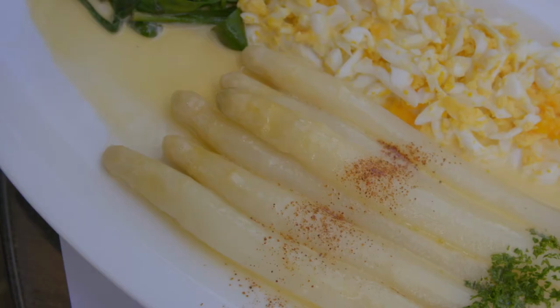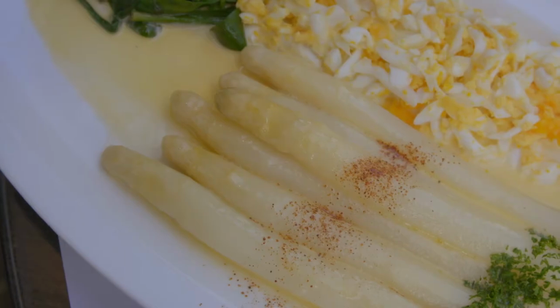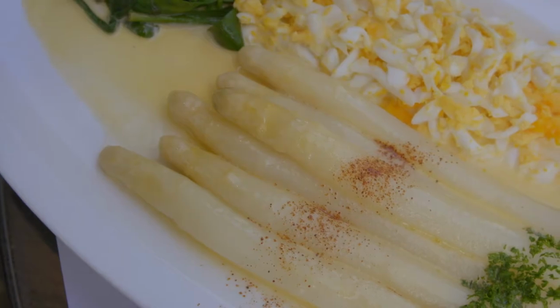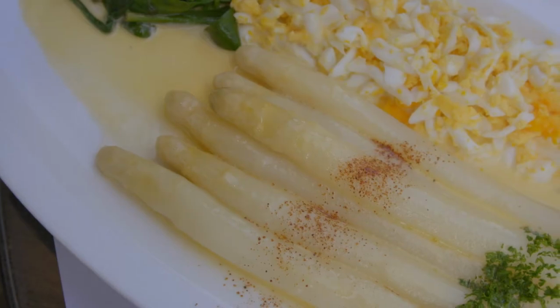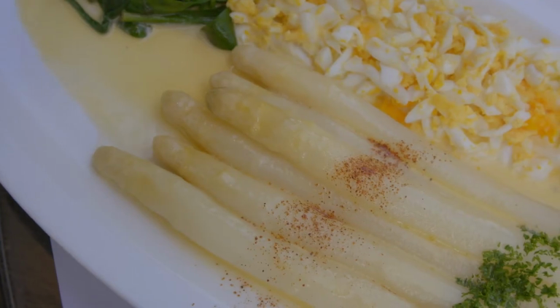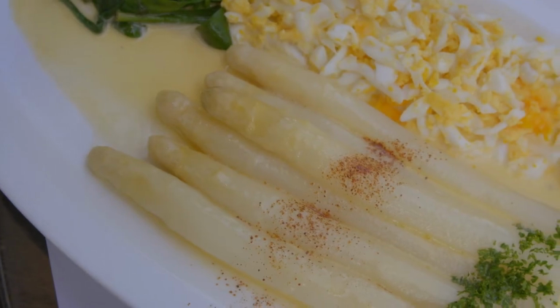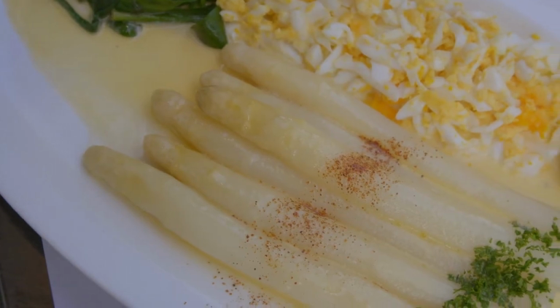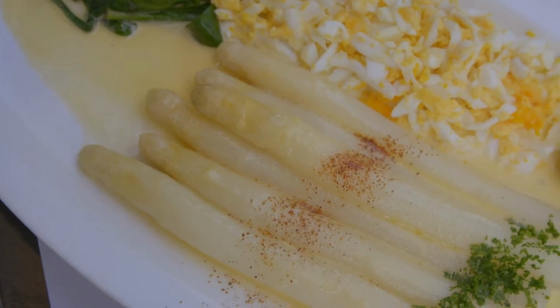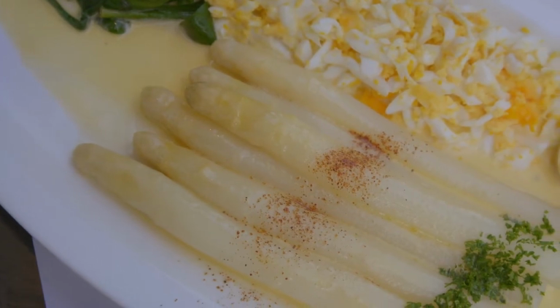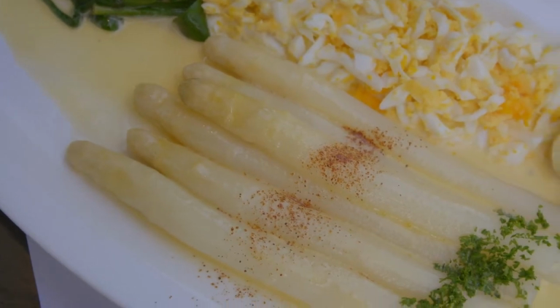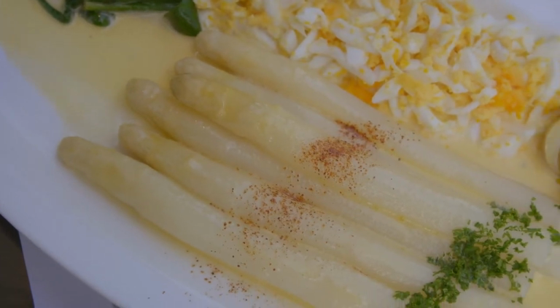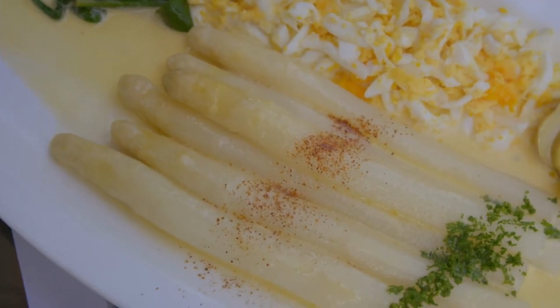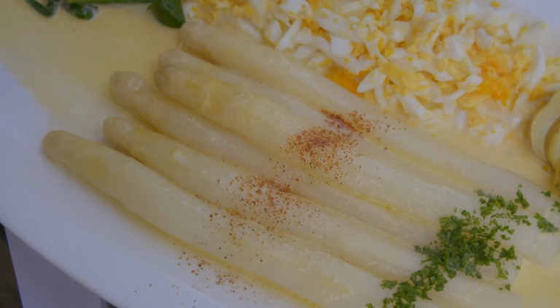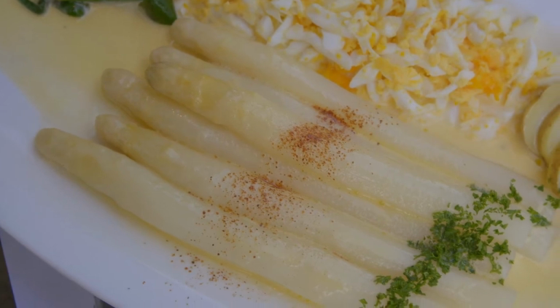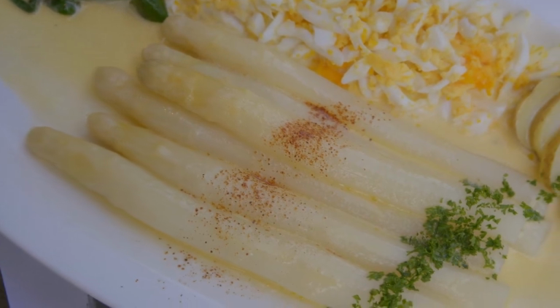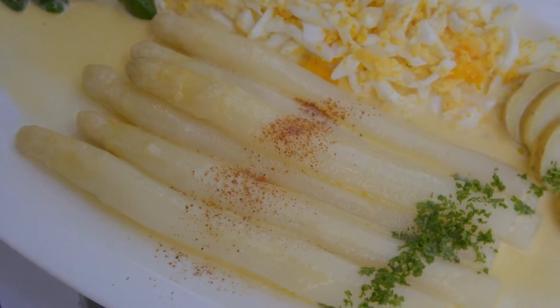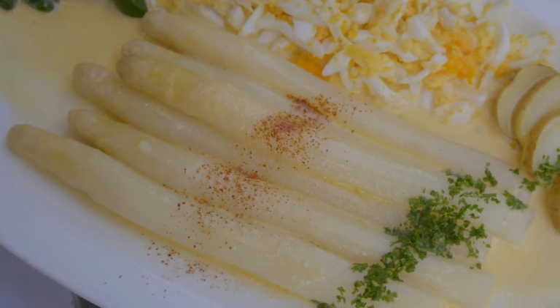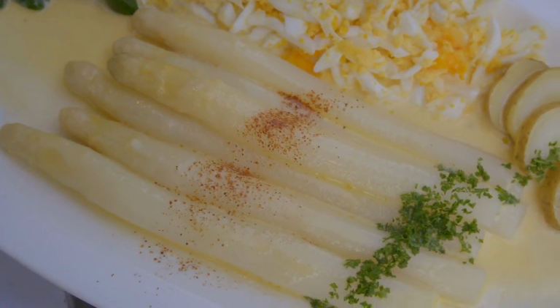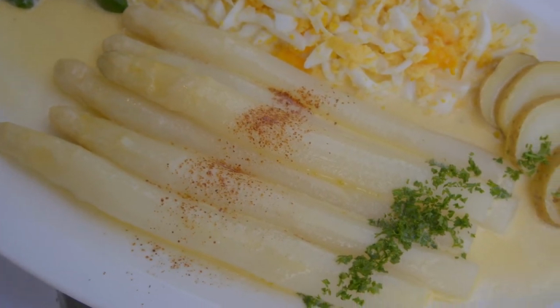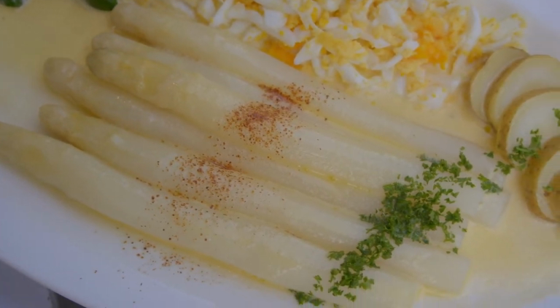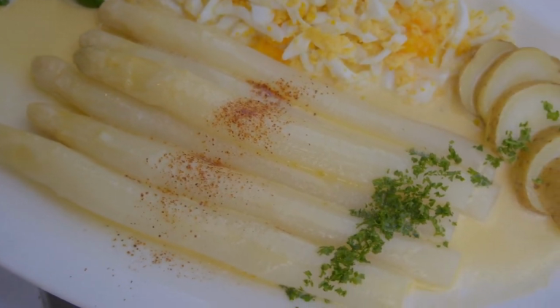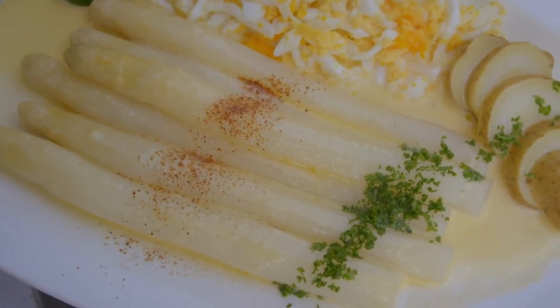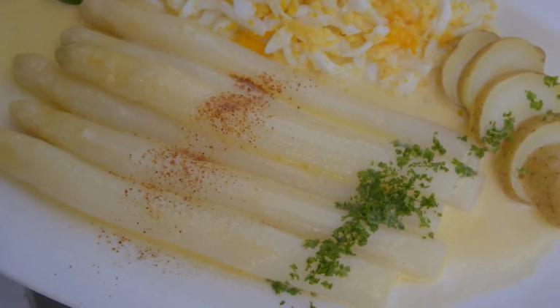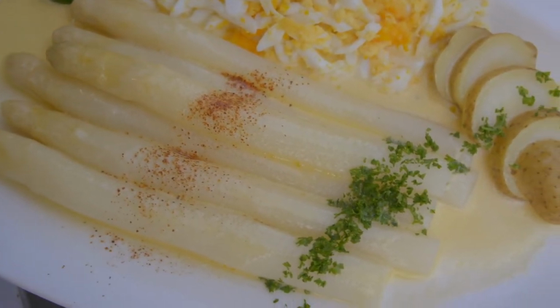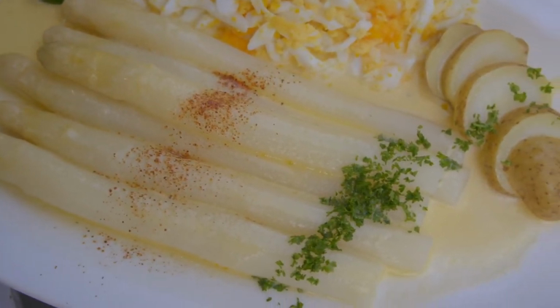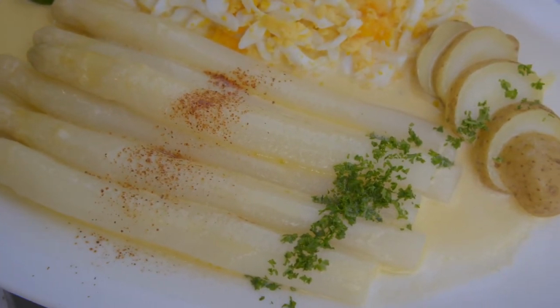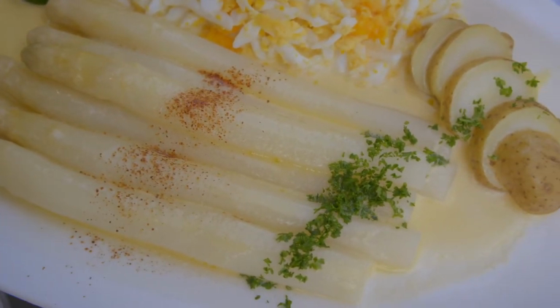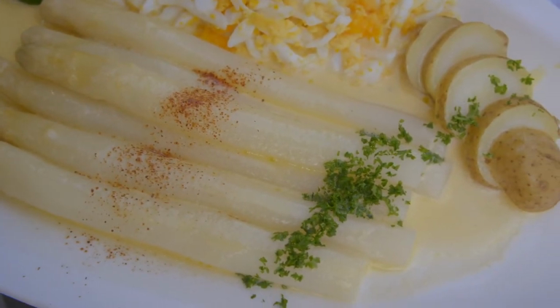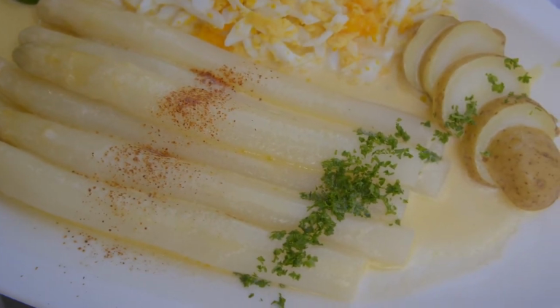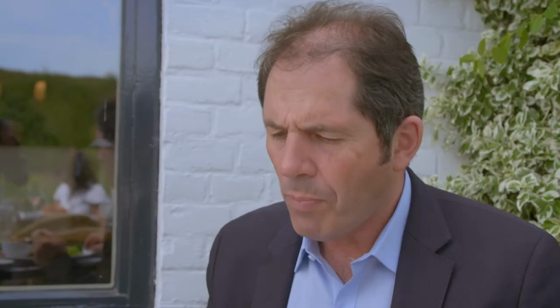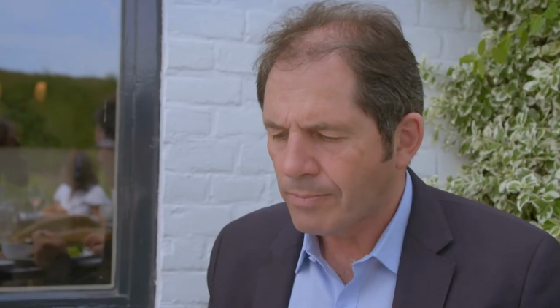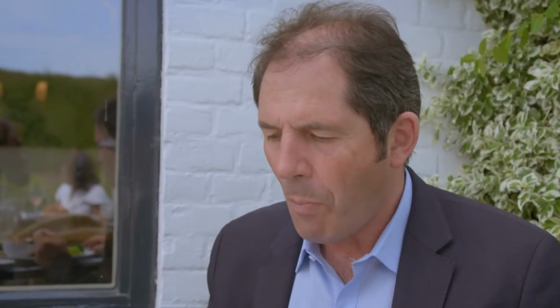My next course of asparagus, prepared the Dutch way with chopped eggs and butter sauce, is also memorable.